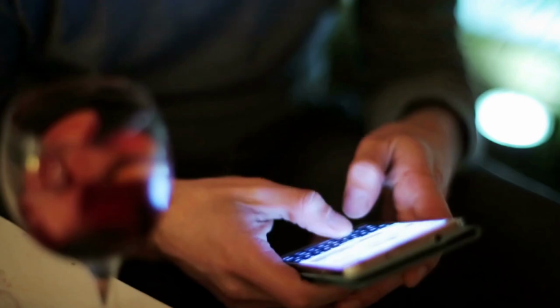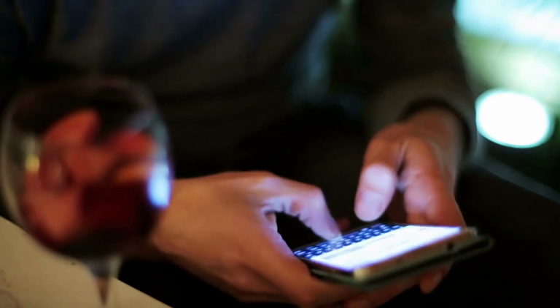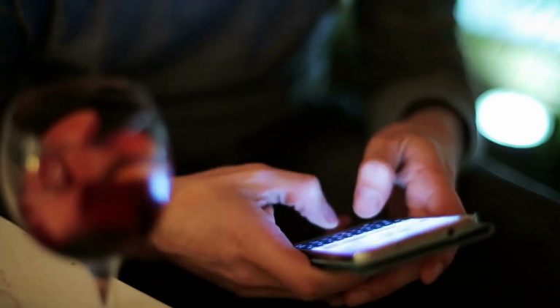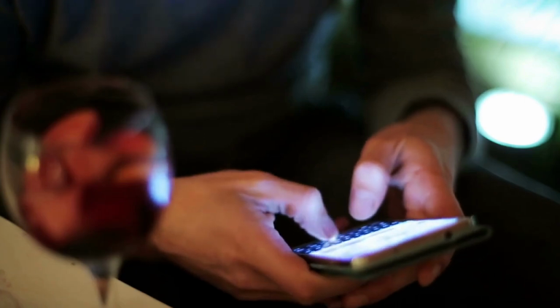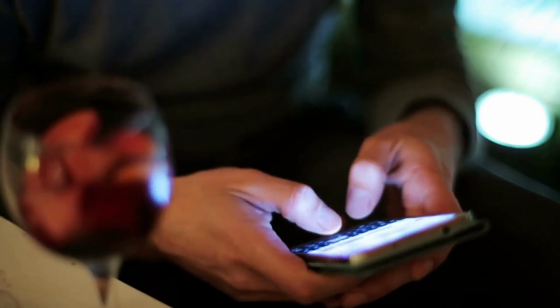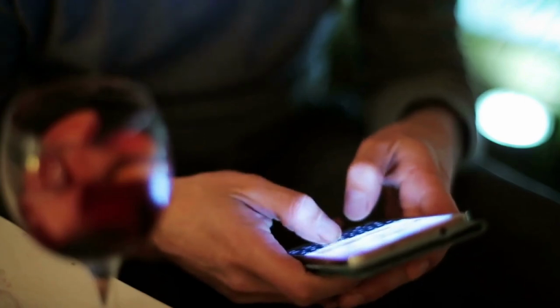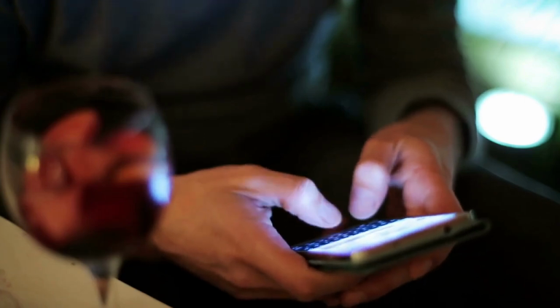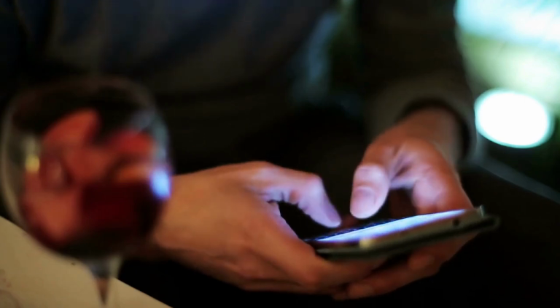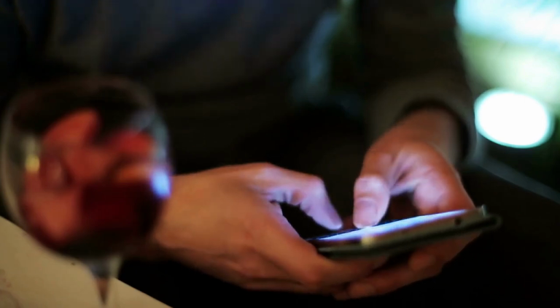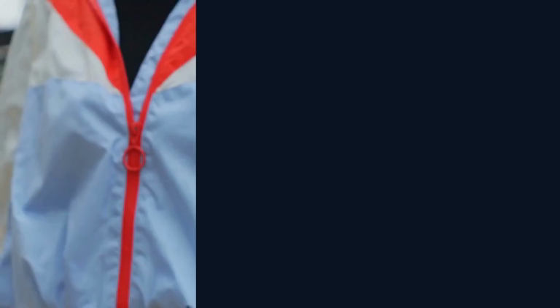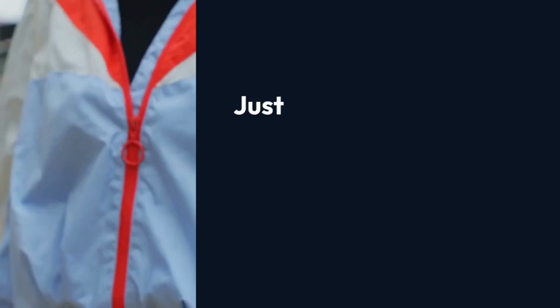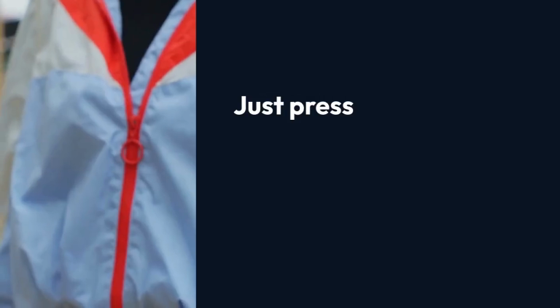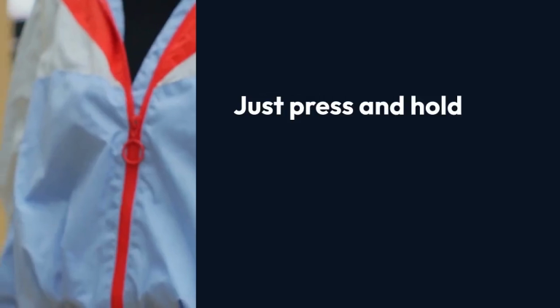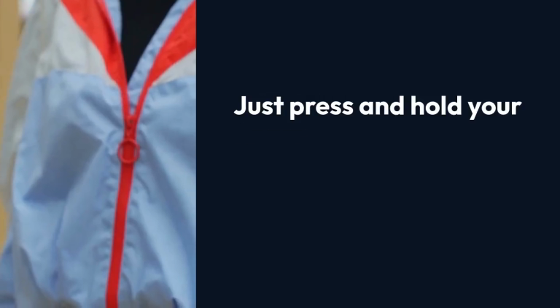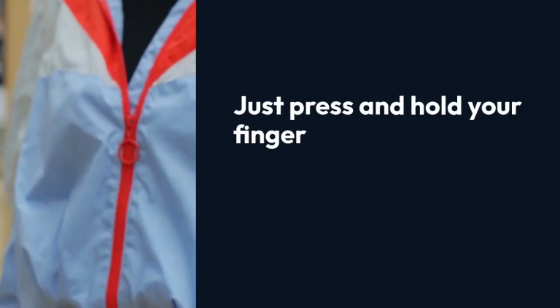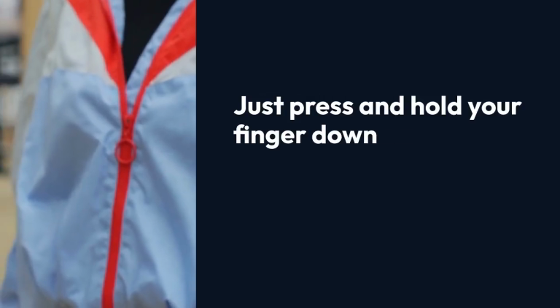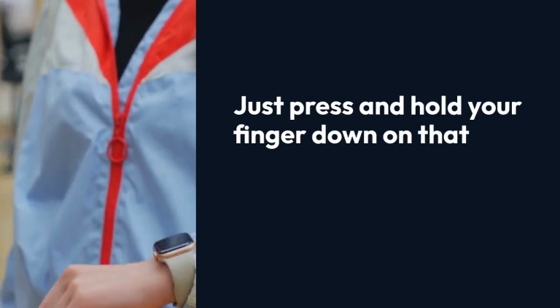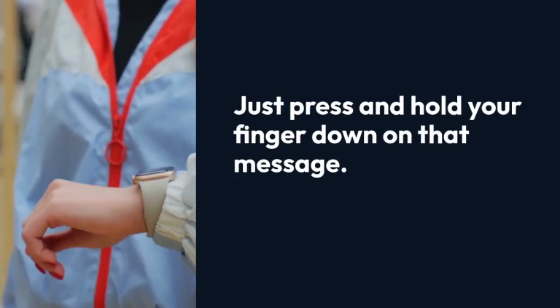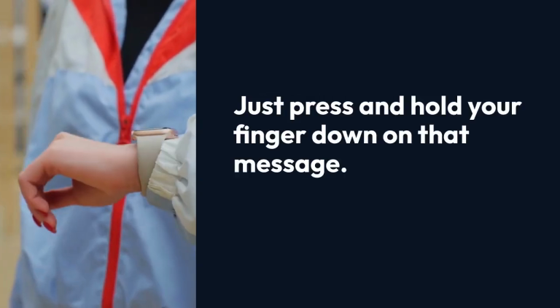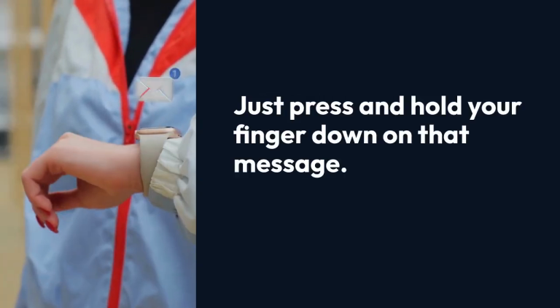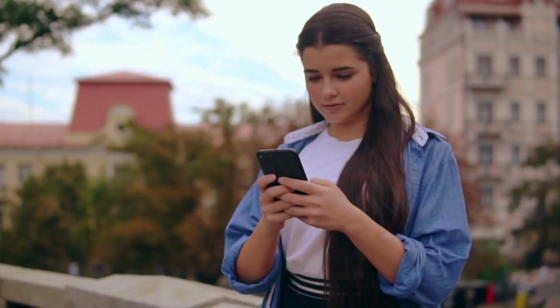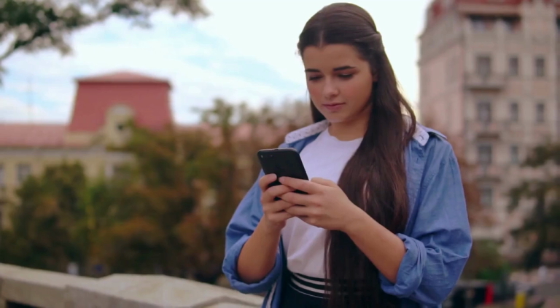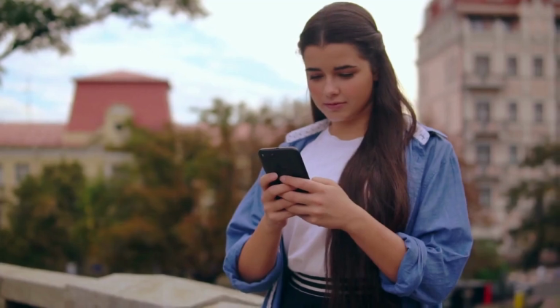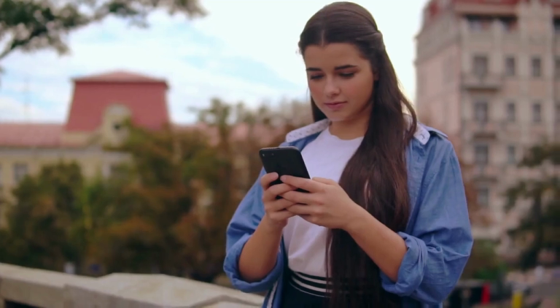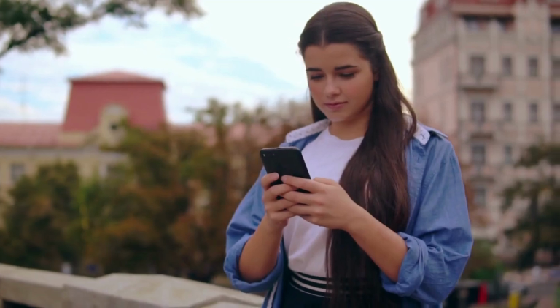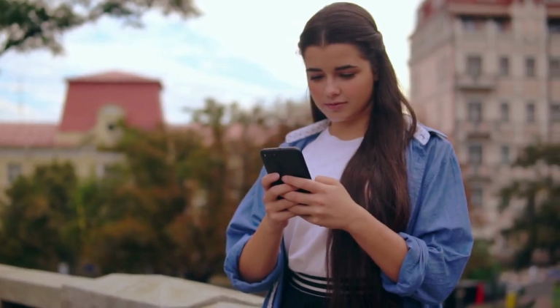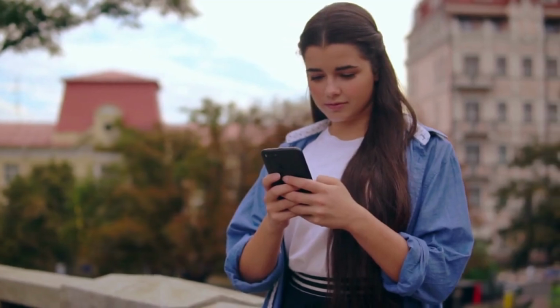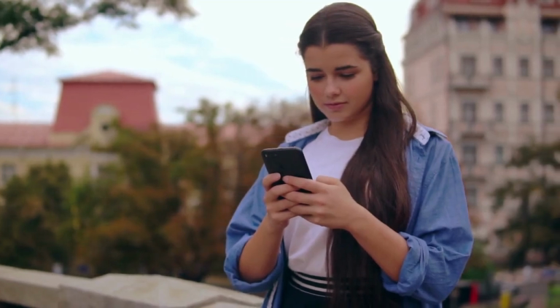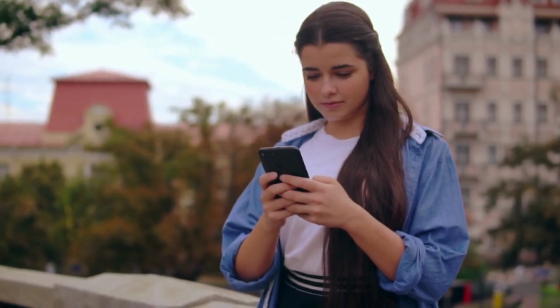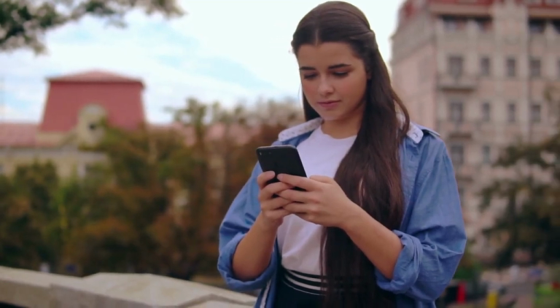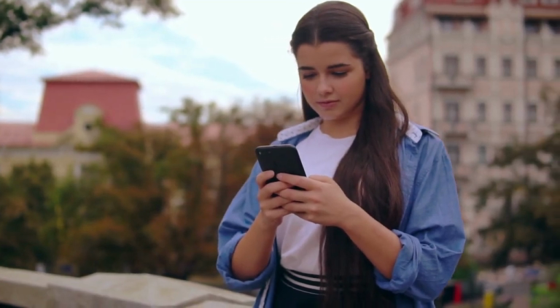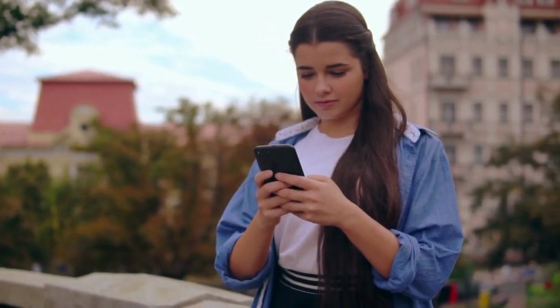Step 3: Press and hold. Just press and hold your finger down on that message. You'll know you're doing it right because the message will become highlighted.